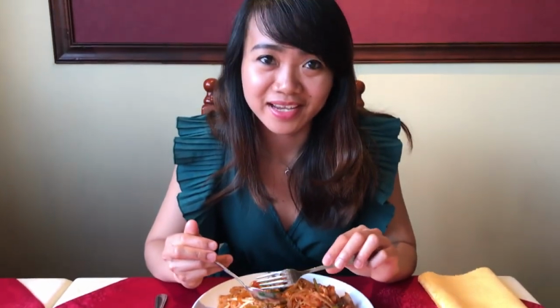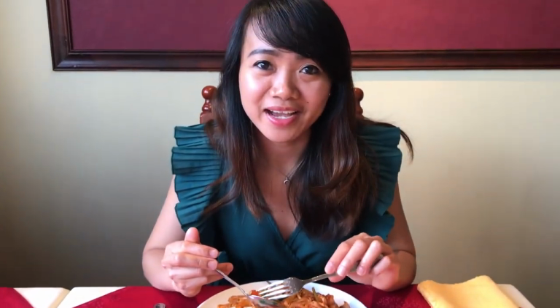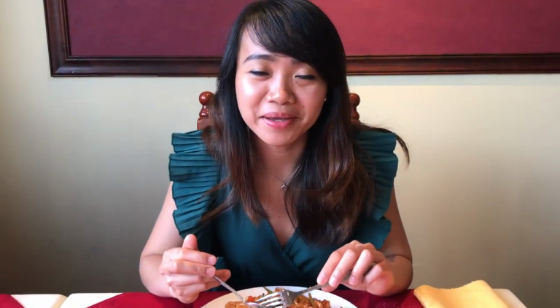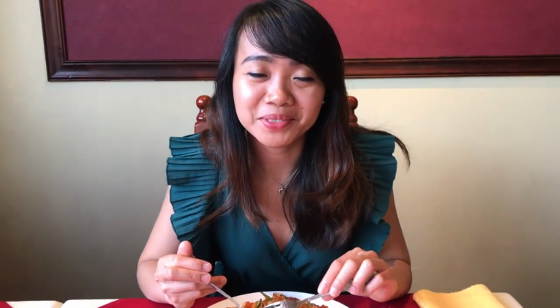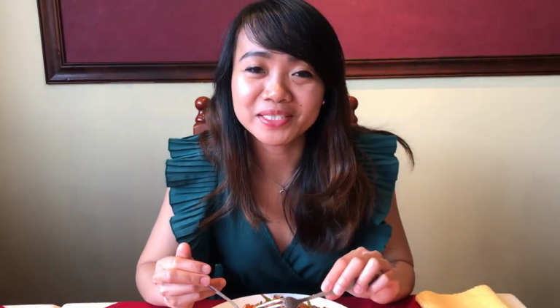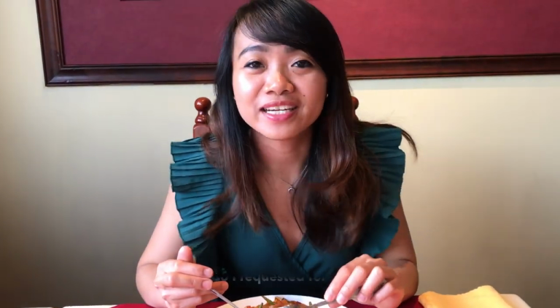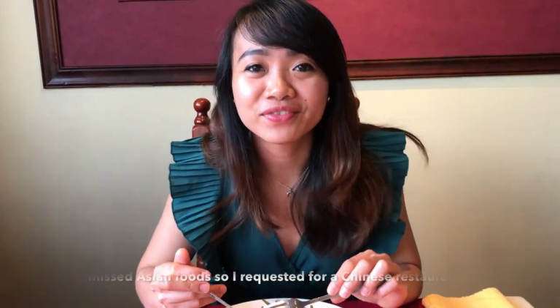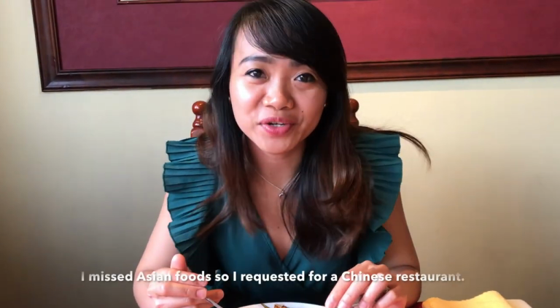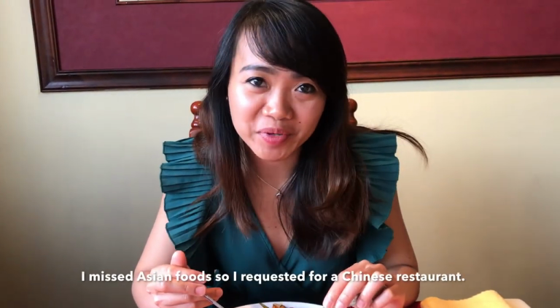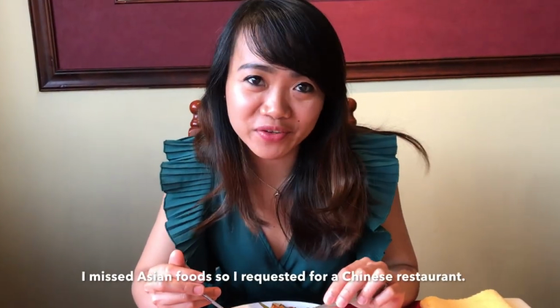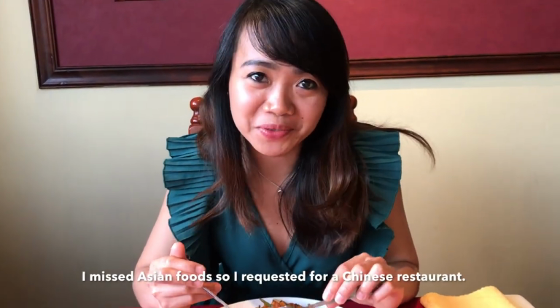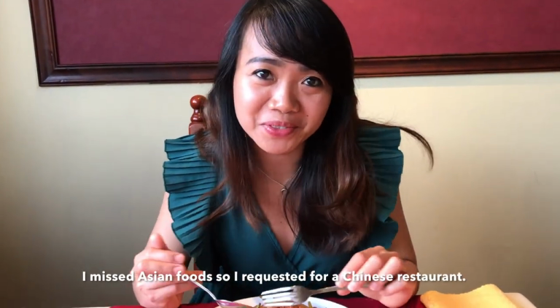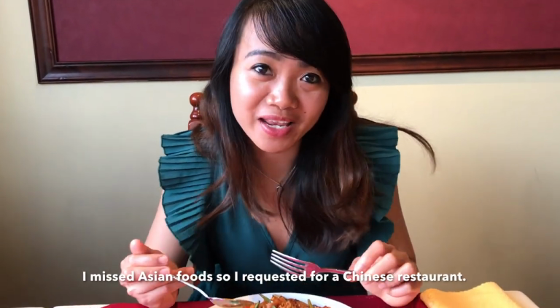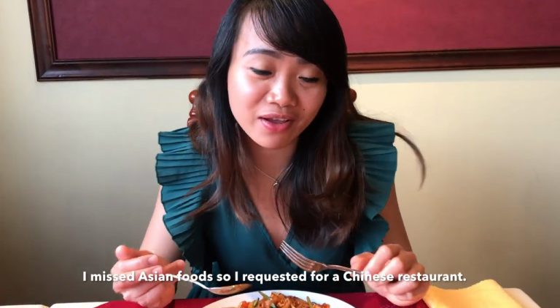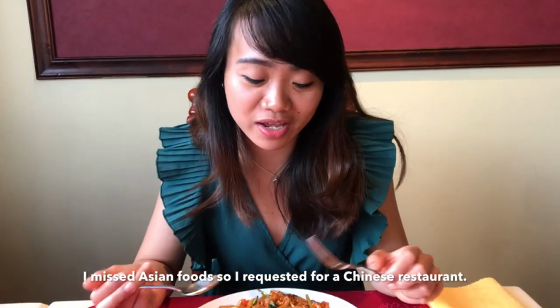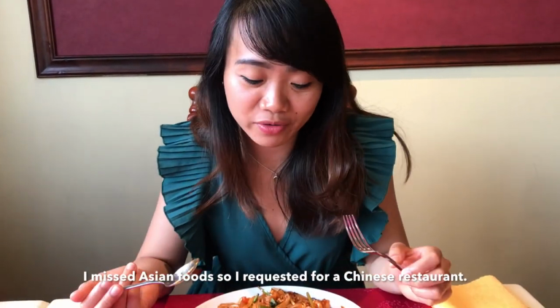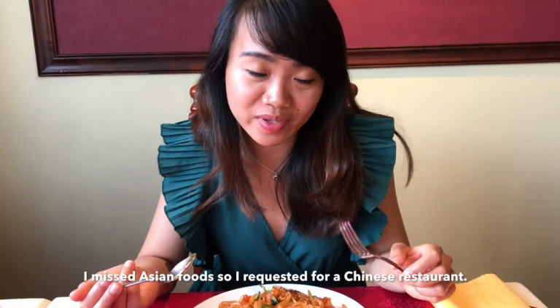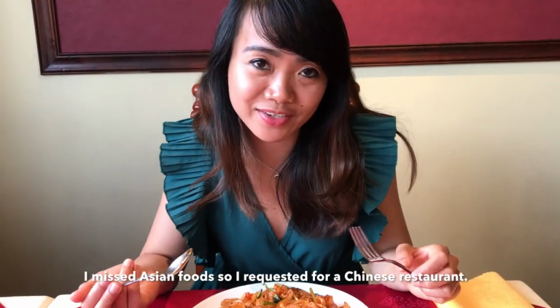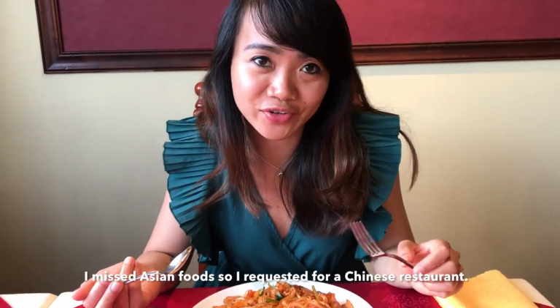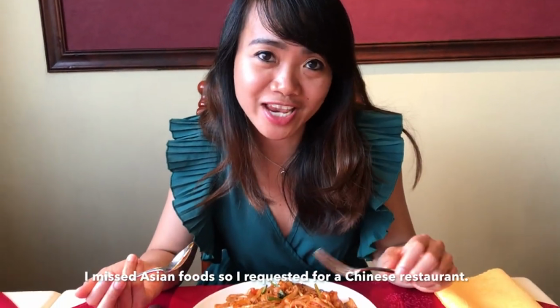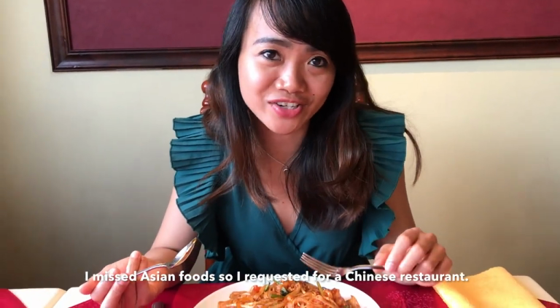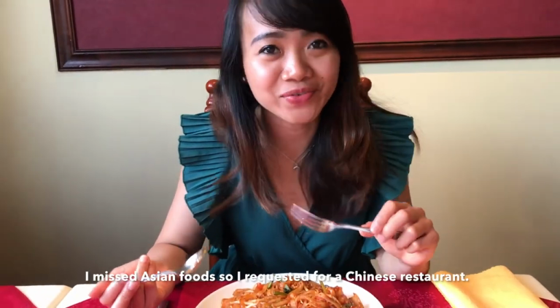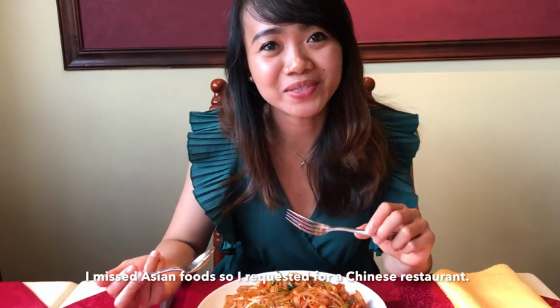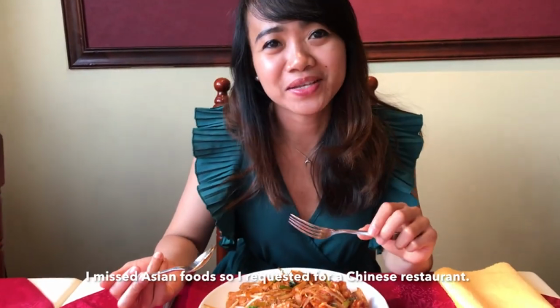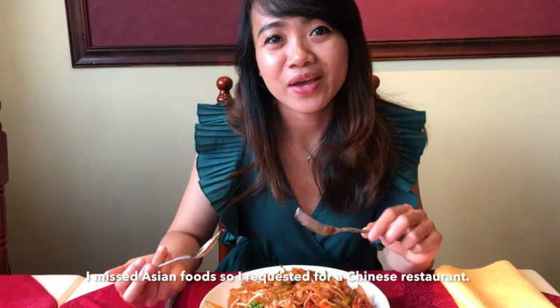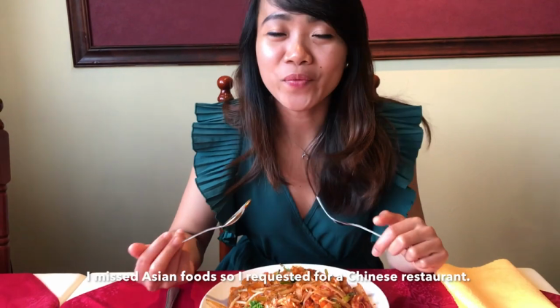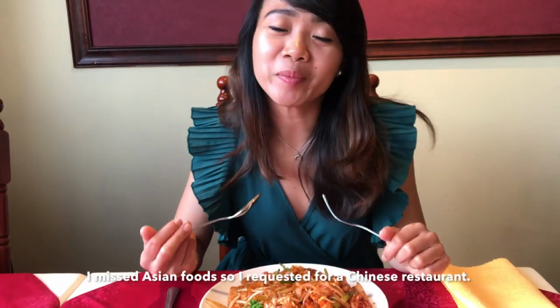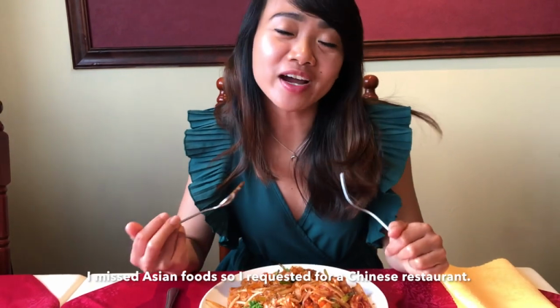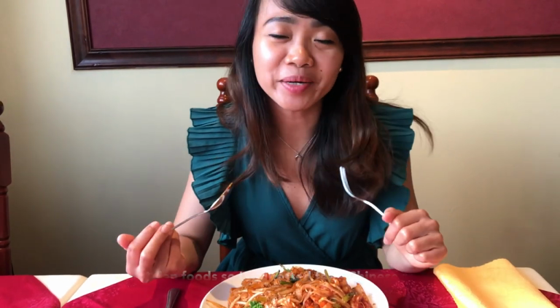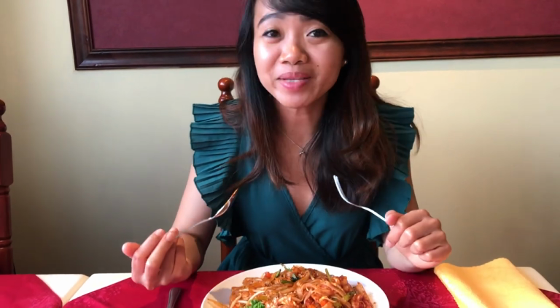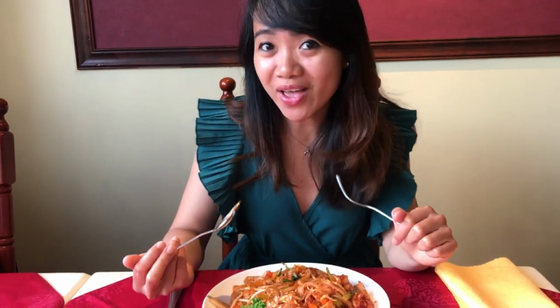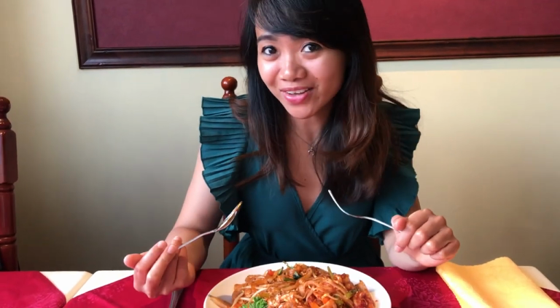I am so tired of European food, so now I requested Asian food — where my heart belongs.